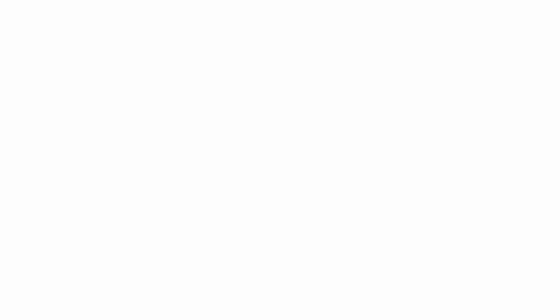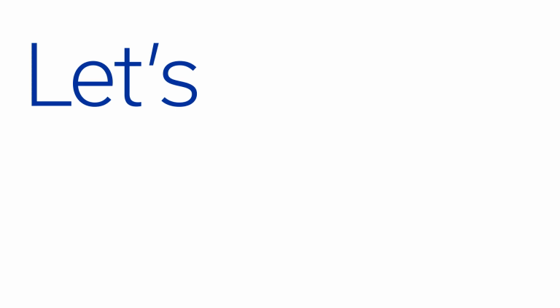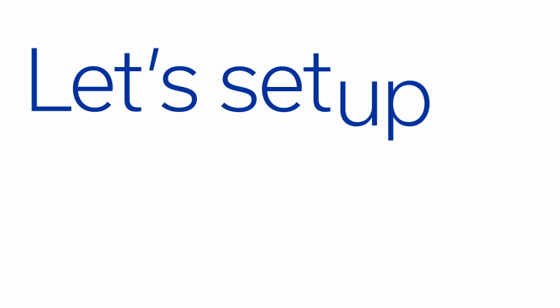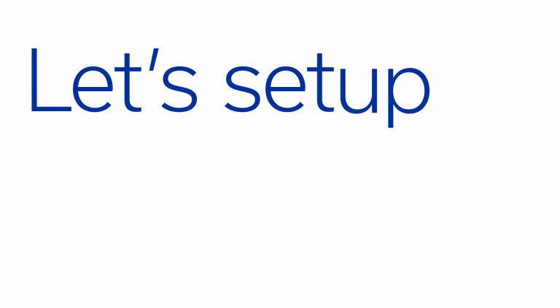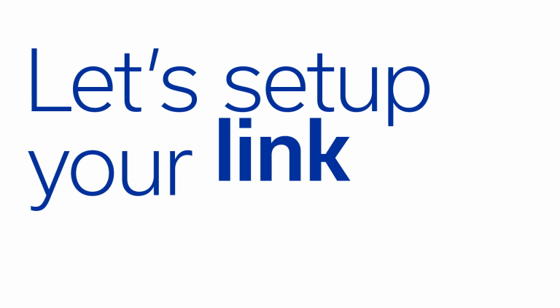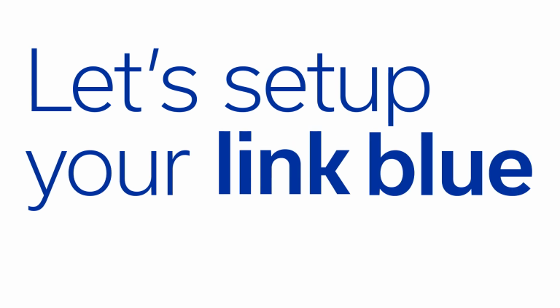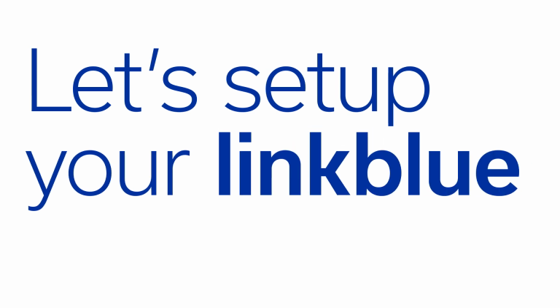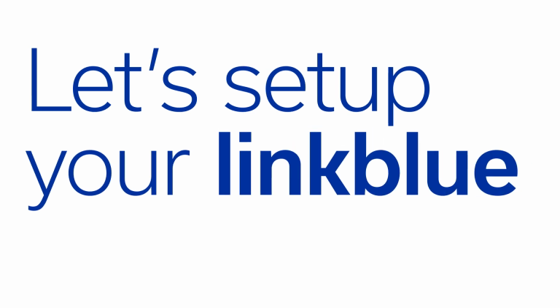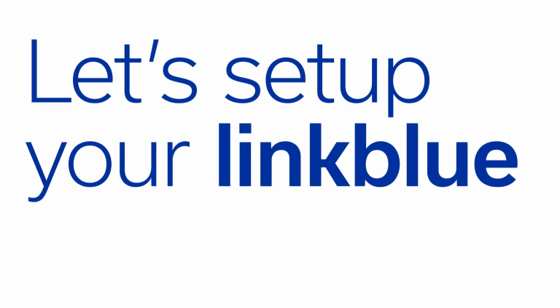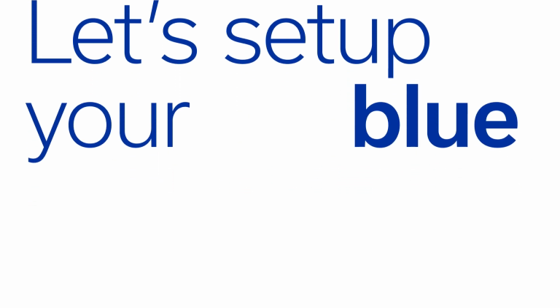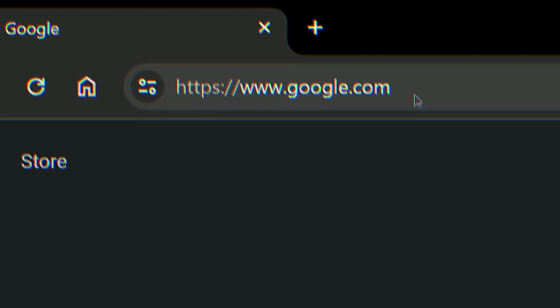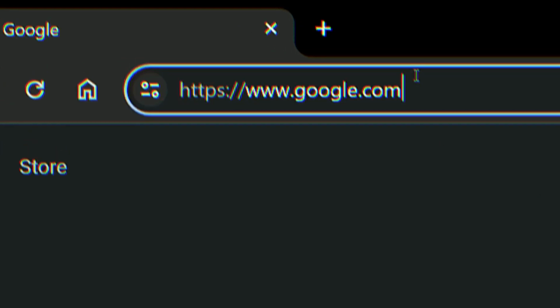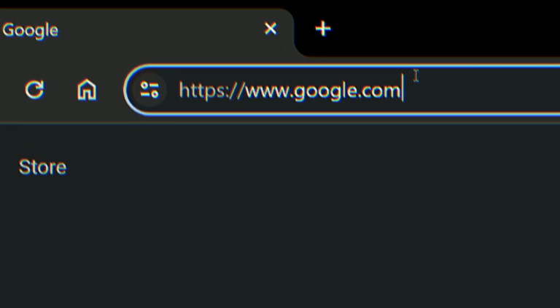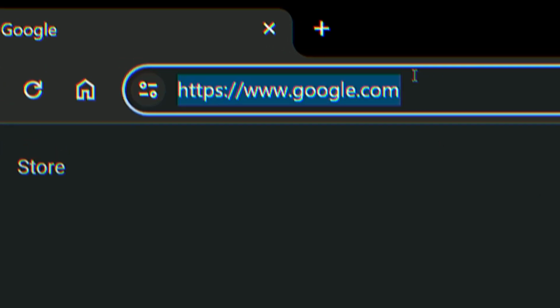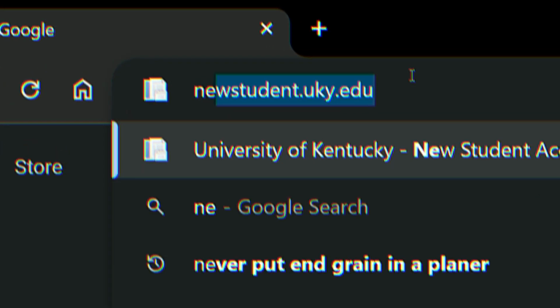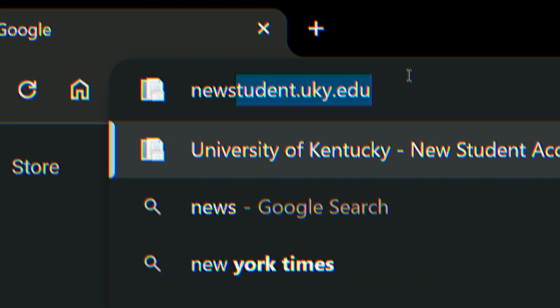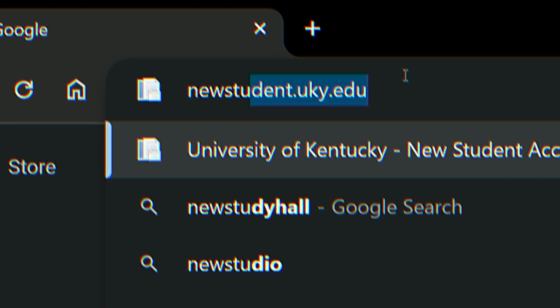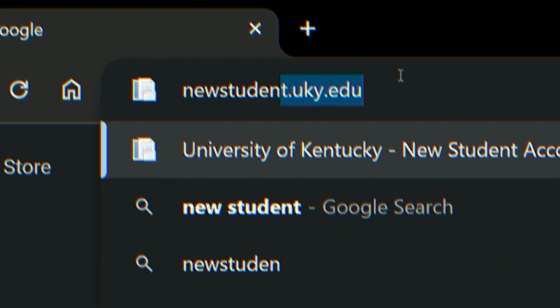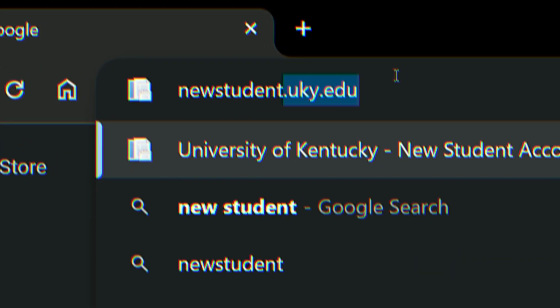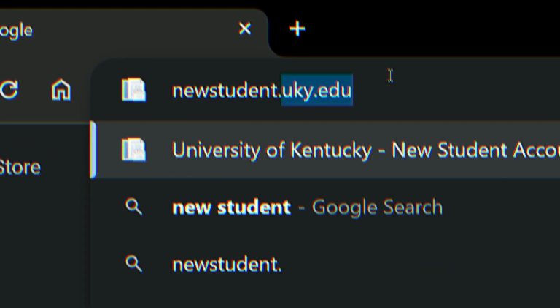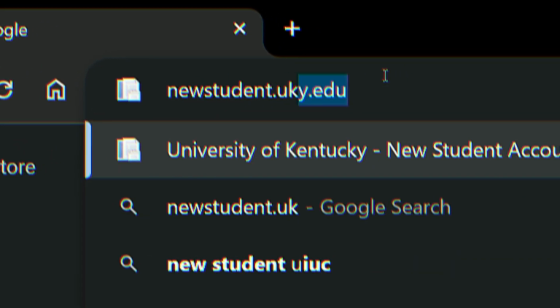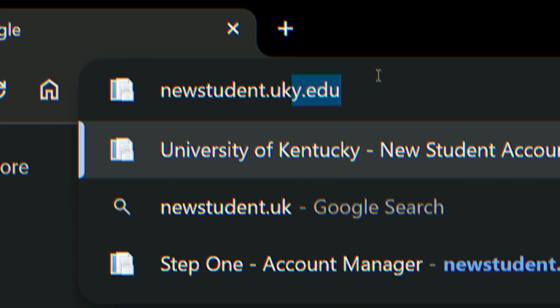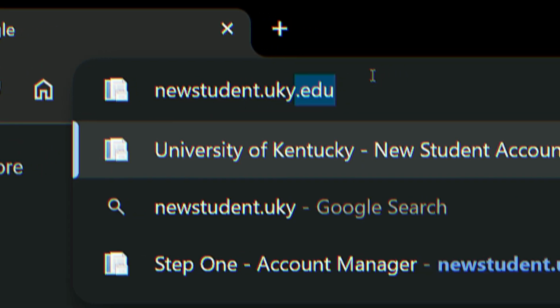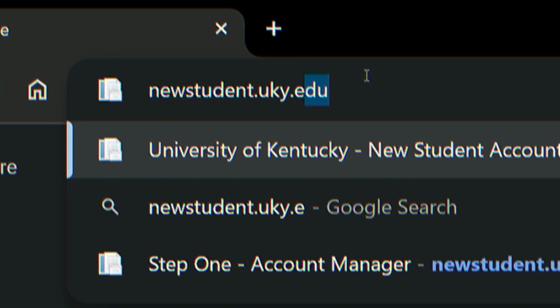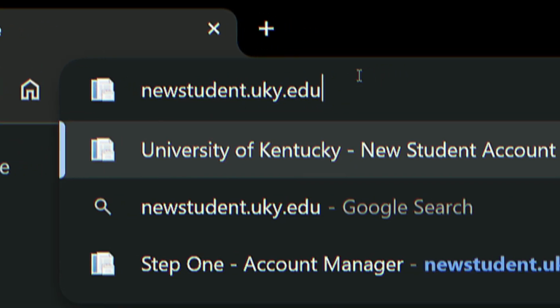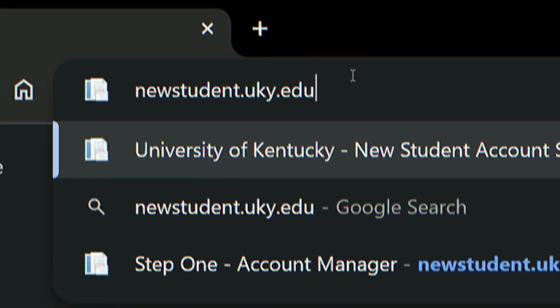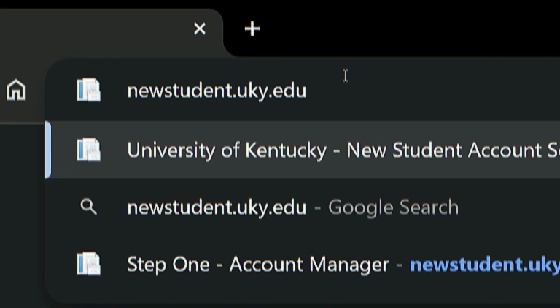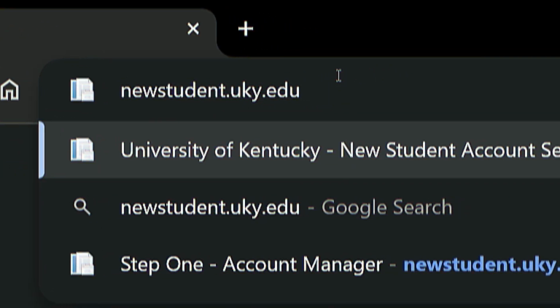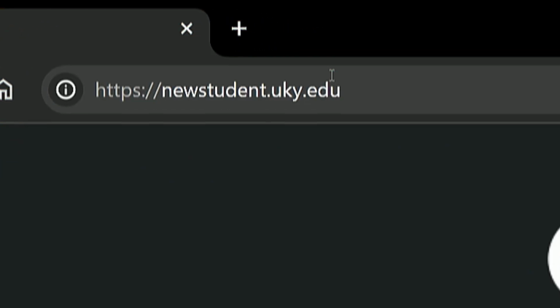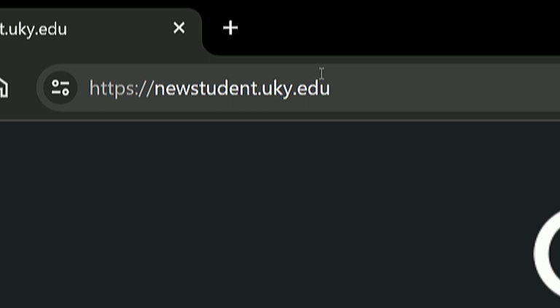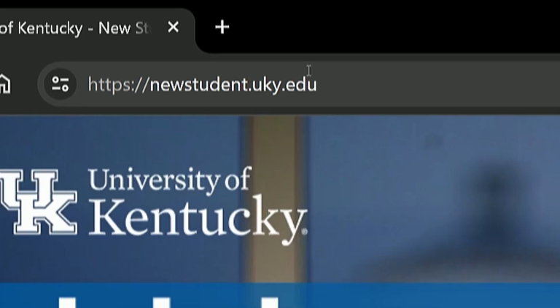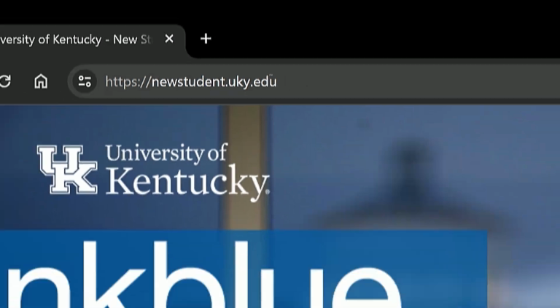Let's set up your LinkBlue. First, go to newstudent.uky.edu and click activate.